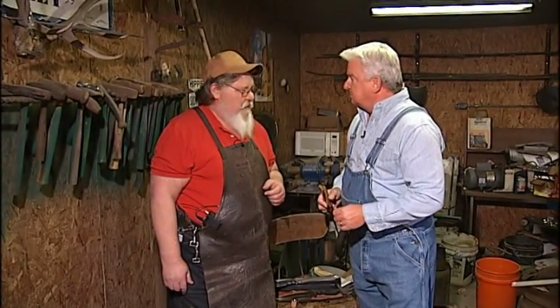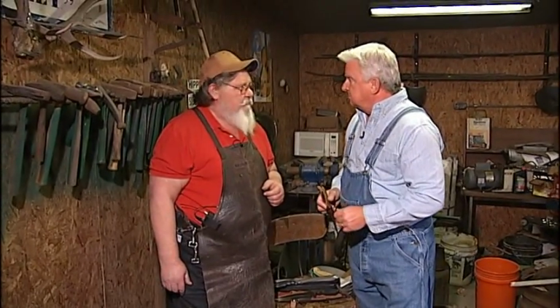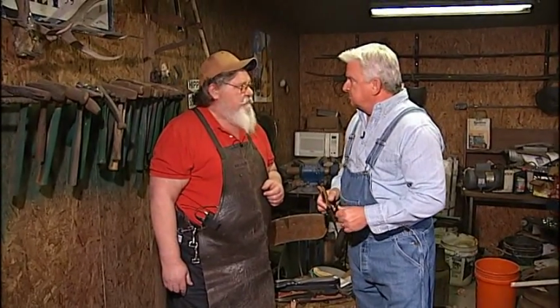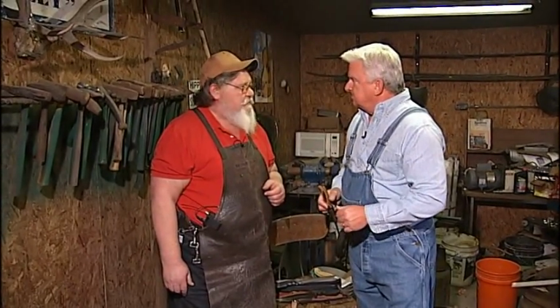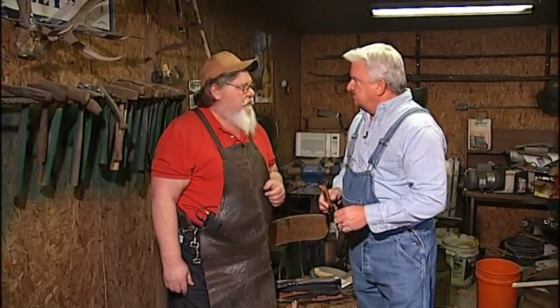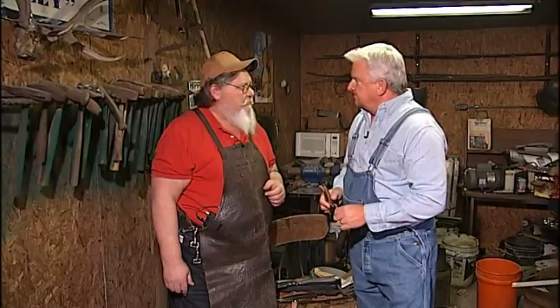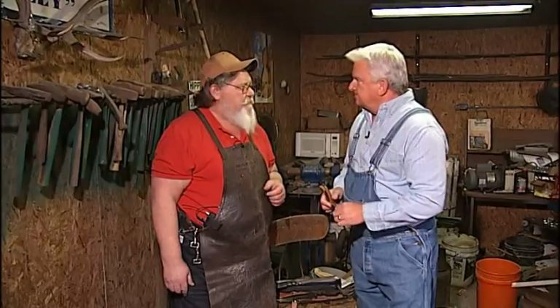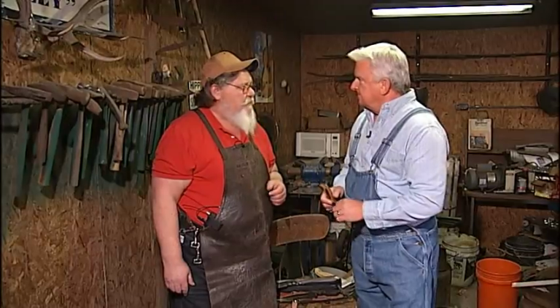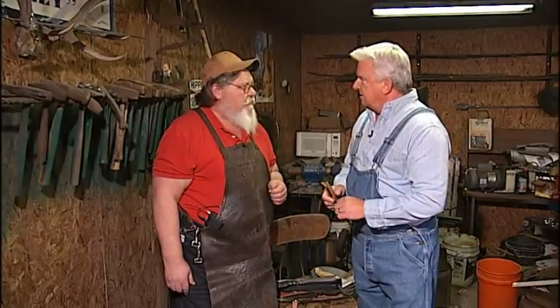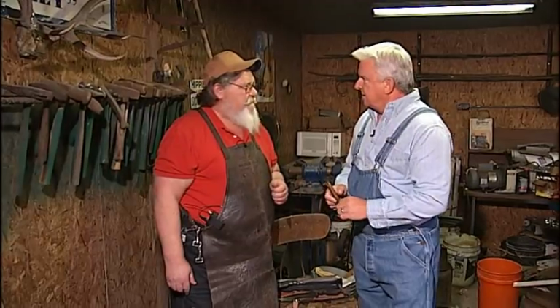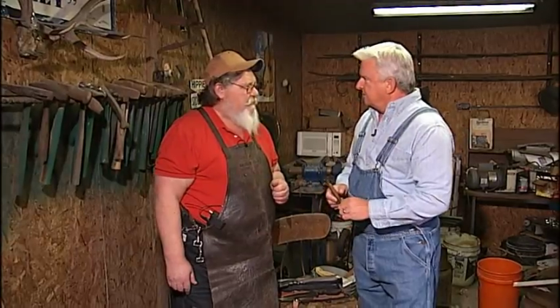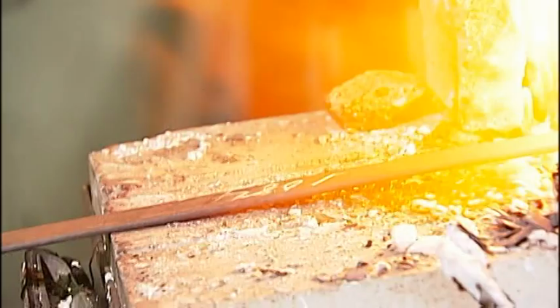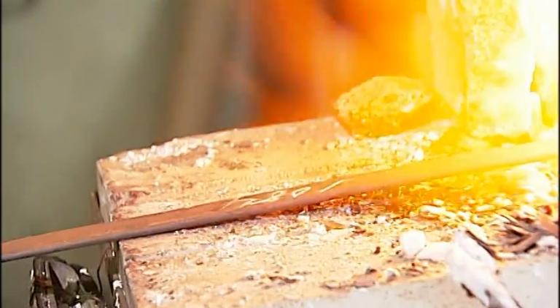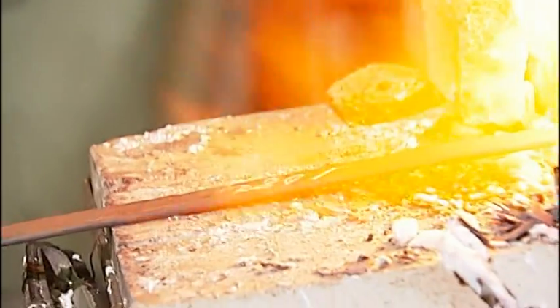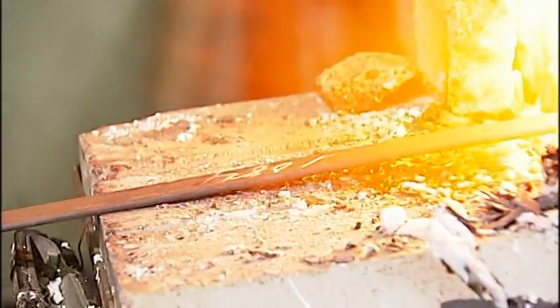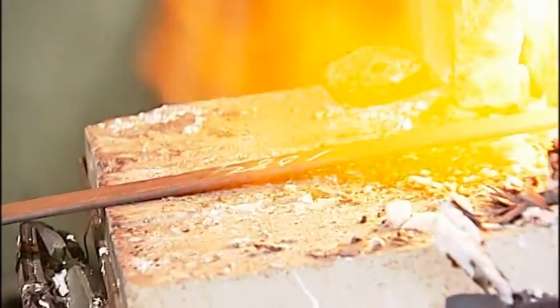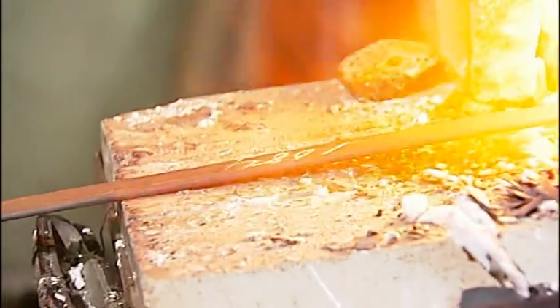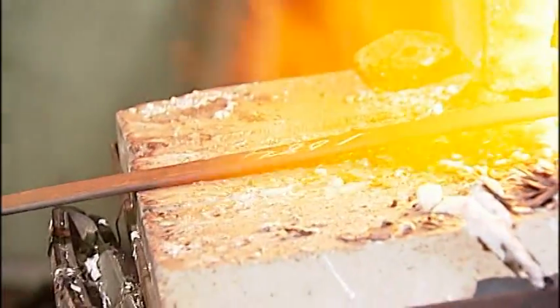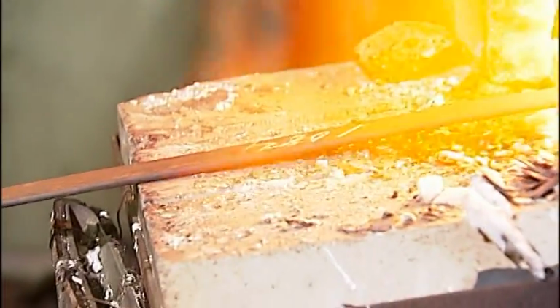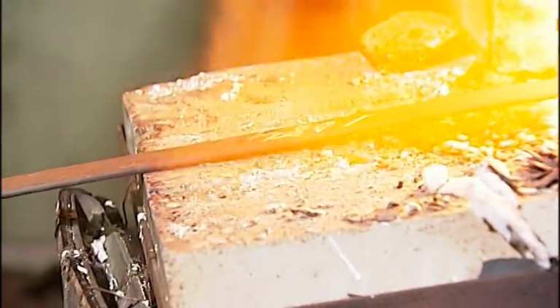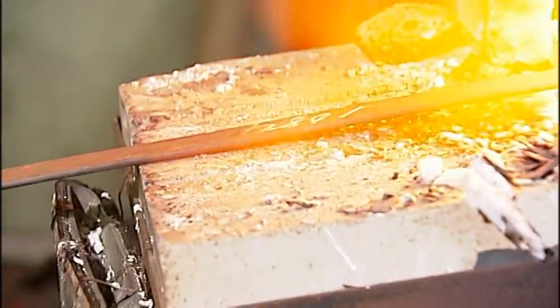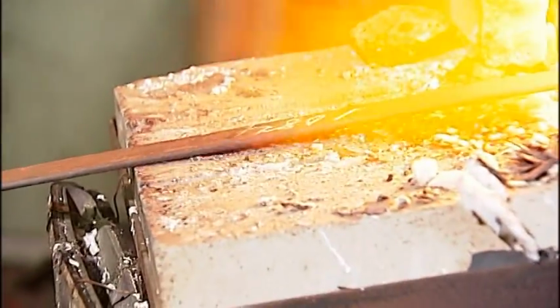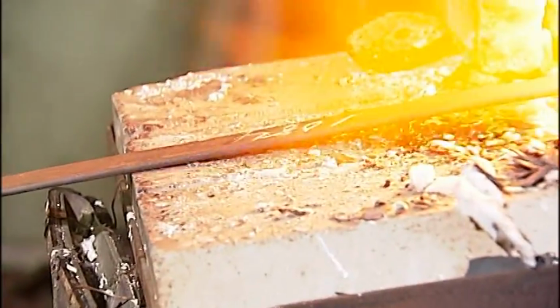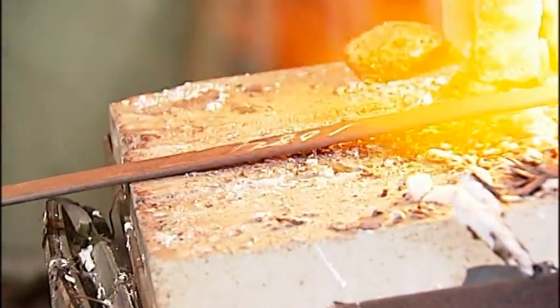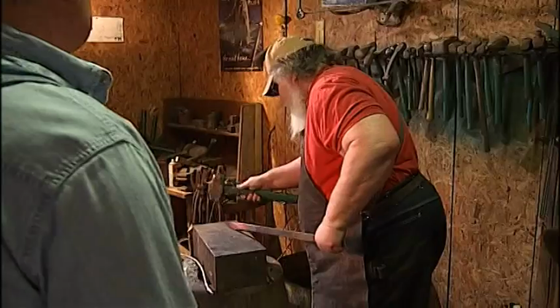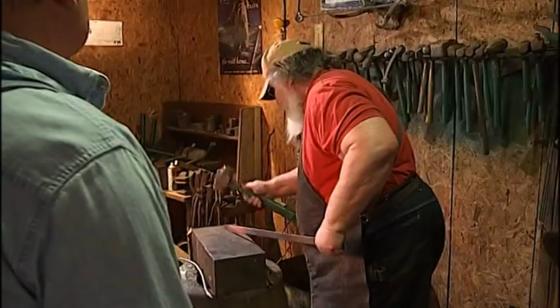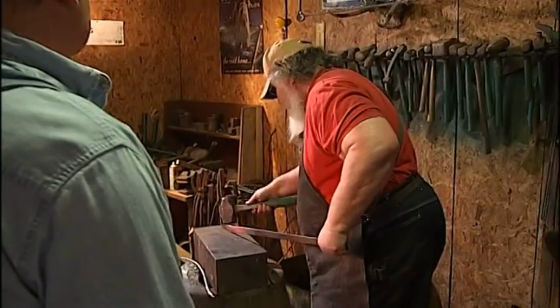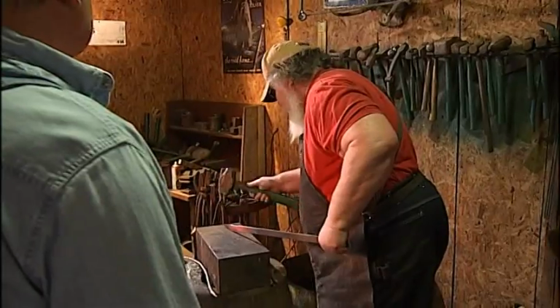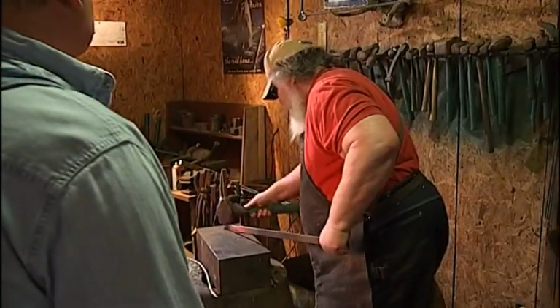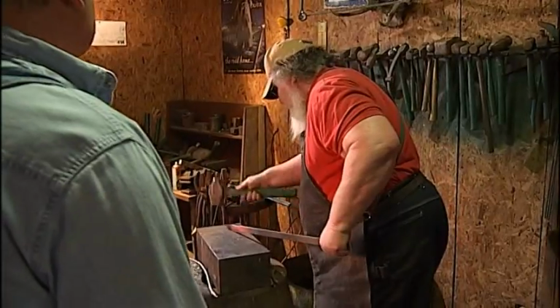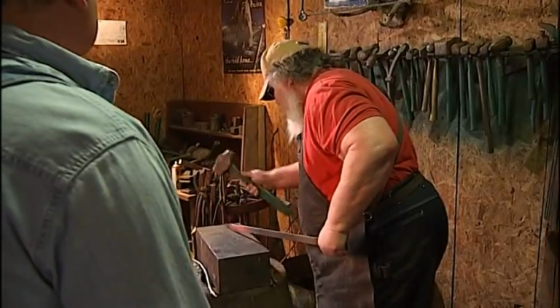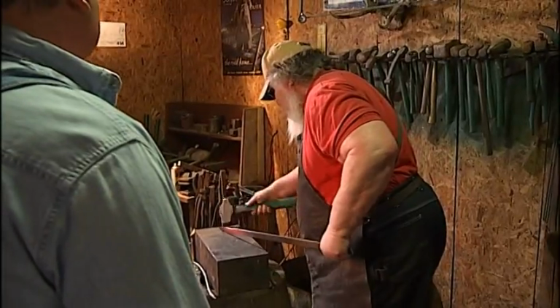Yeah, there were 16 episodes. But you're going to show me kind of how to make a knife, right? We're going to do it right now.